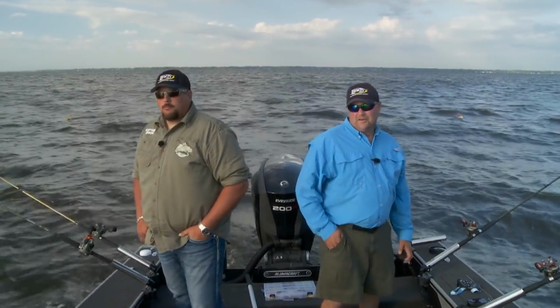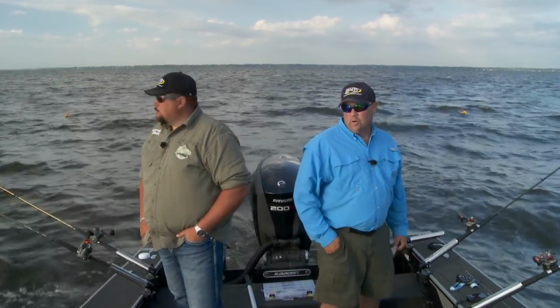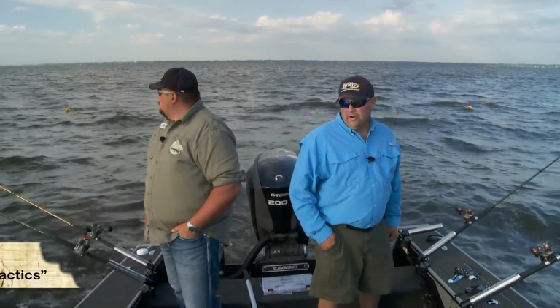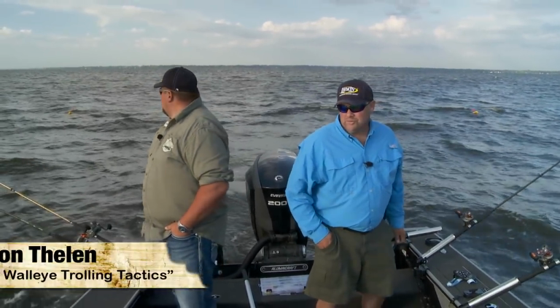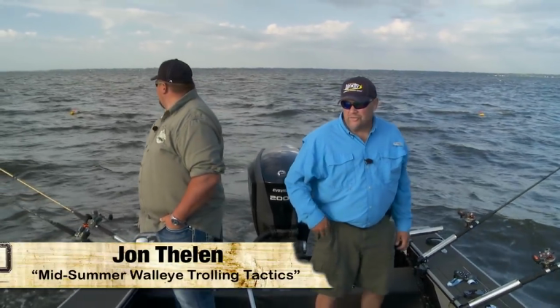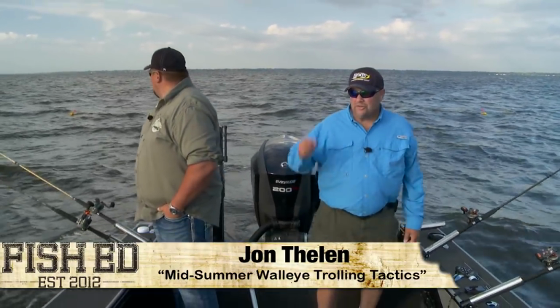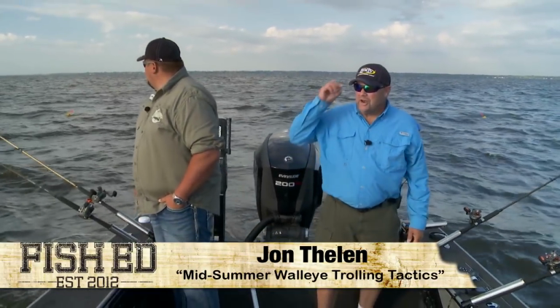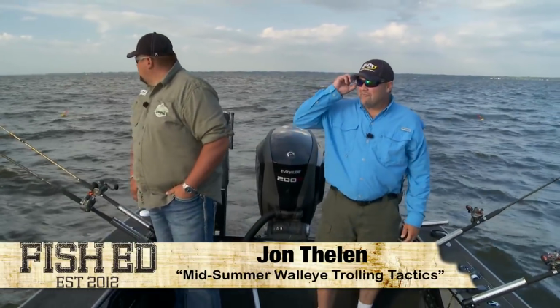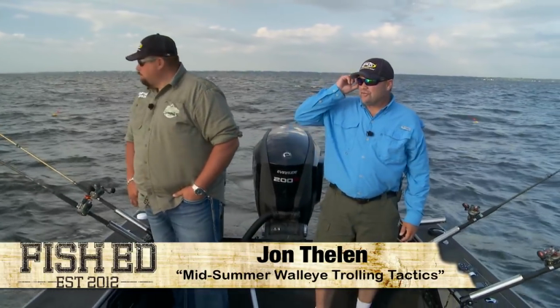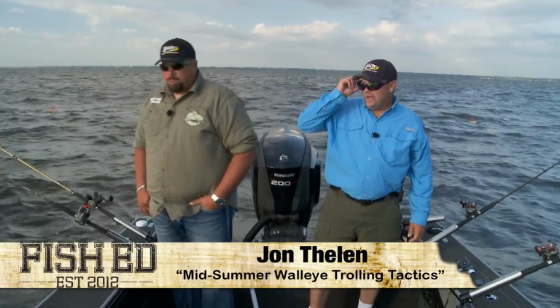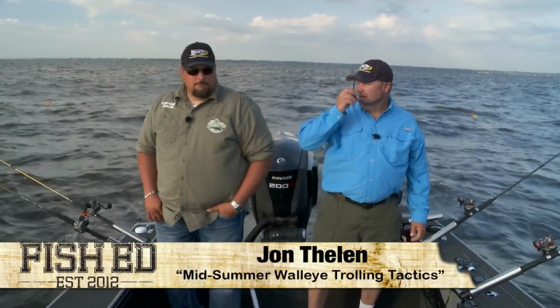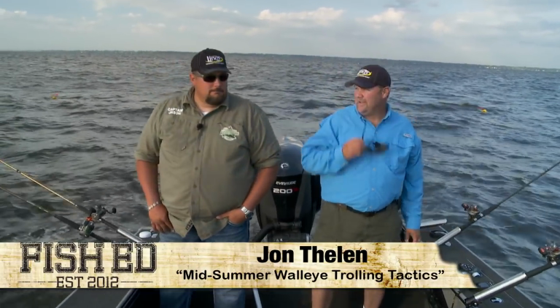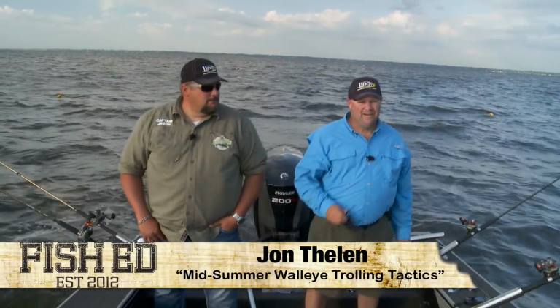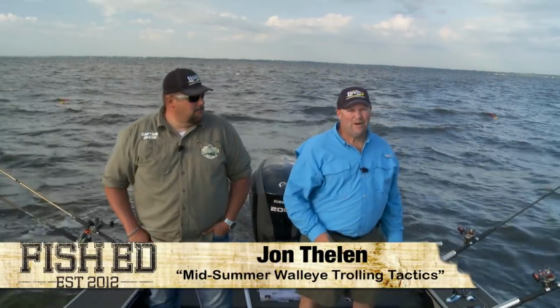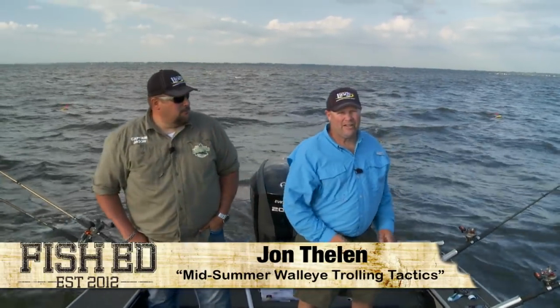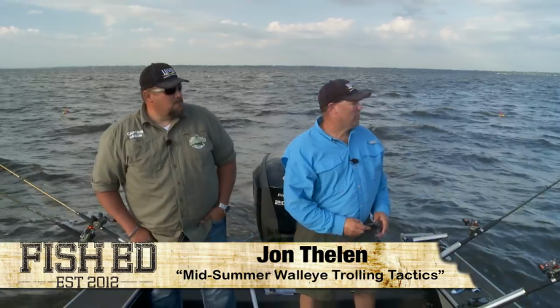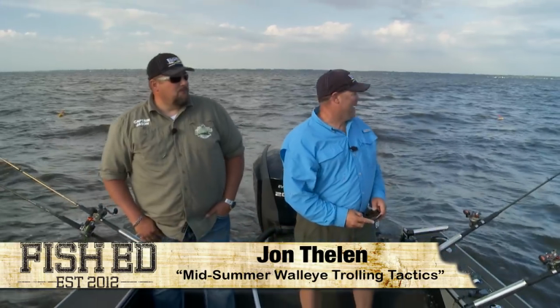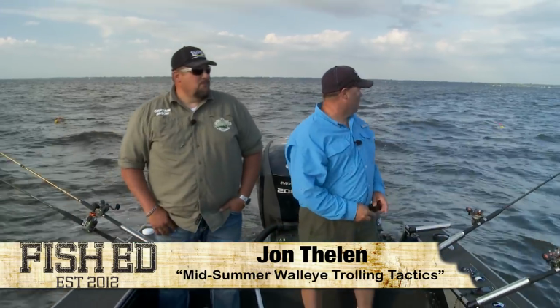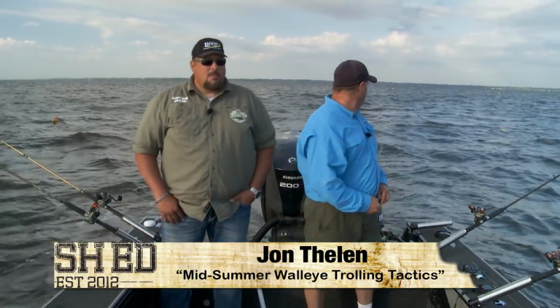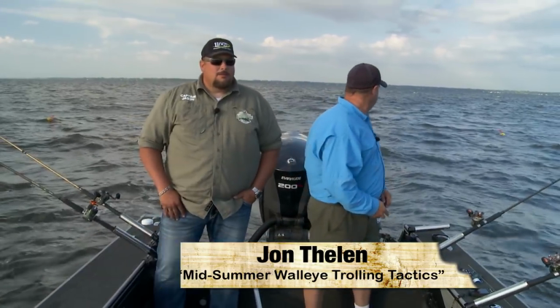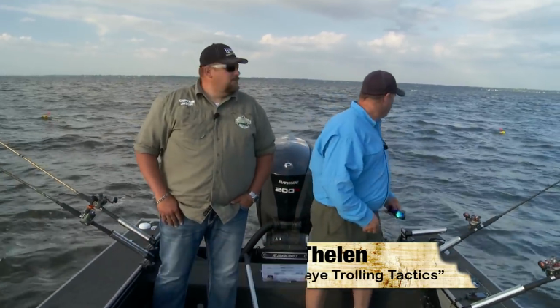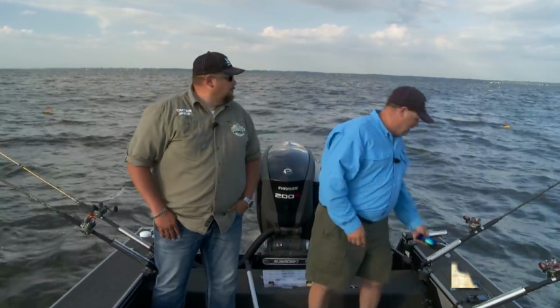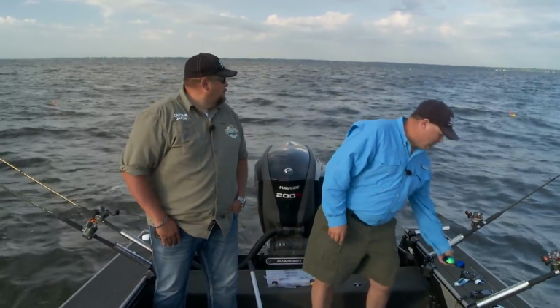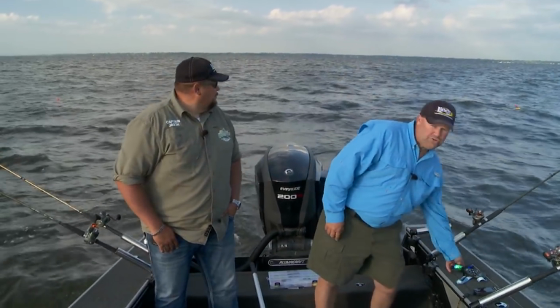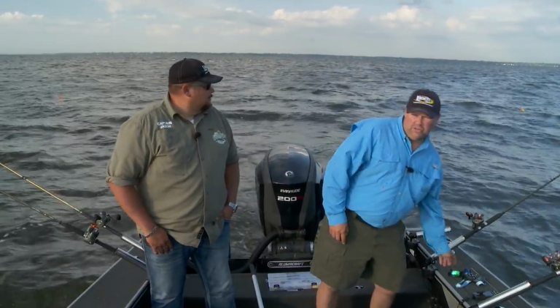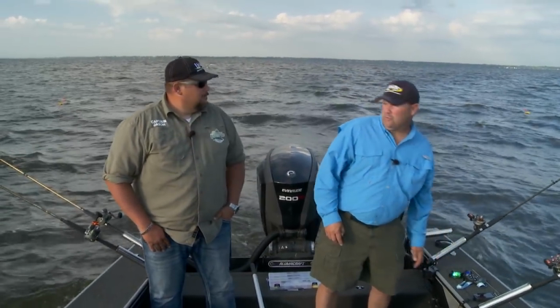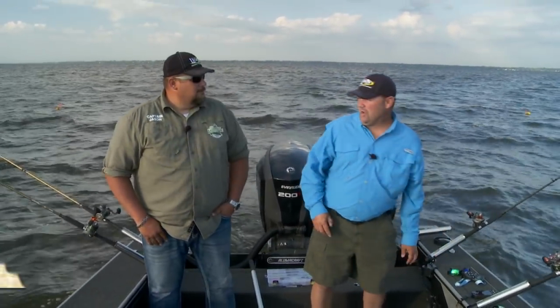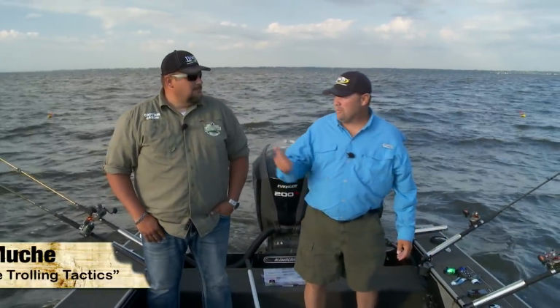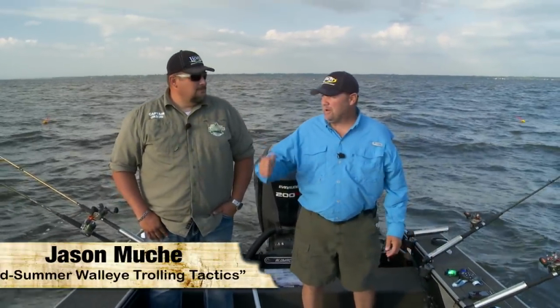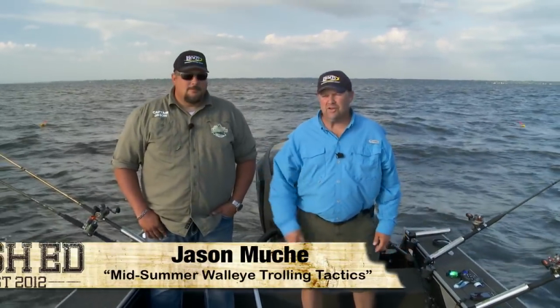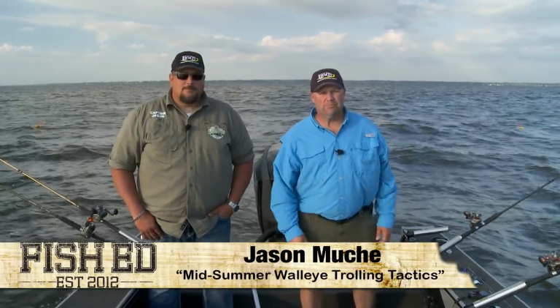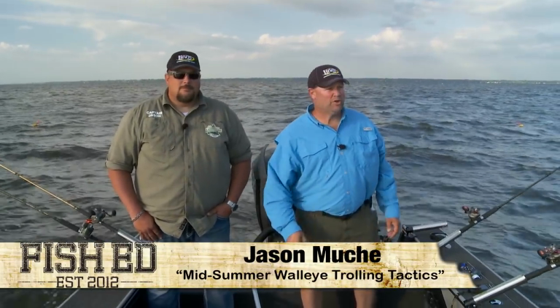Good morning, I'm John Thielen. Today I'm Fish Ed. I'm out on Lake Winnebago and I'm going to share the boat today with my buddy Jason Mookie.